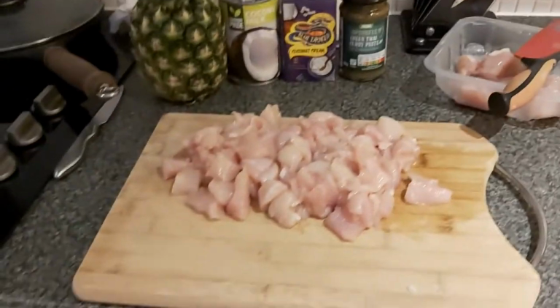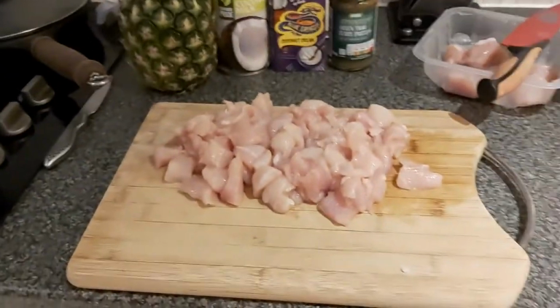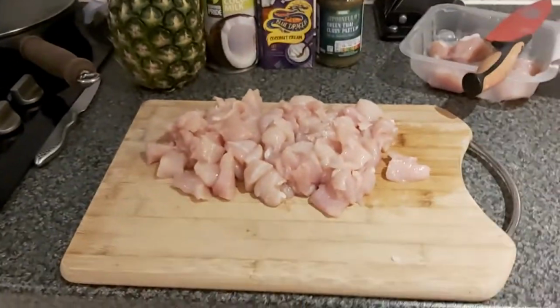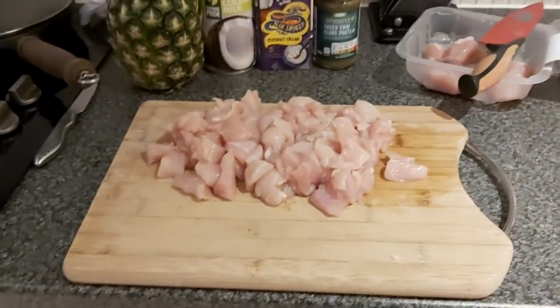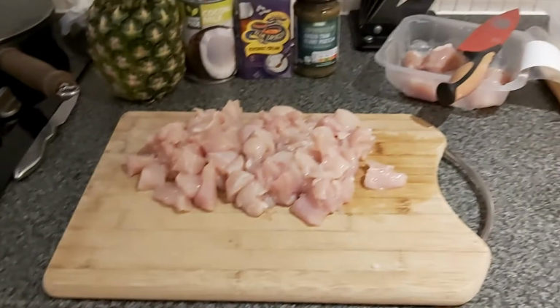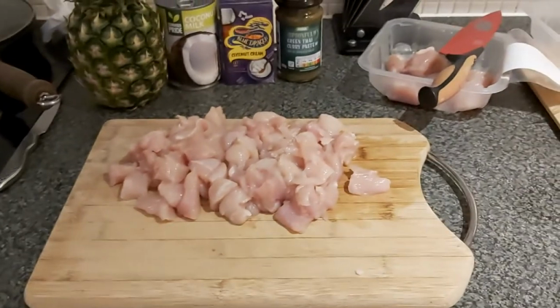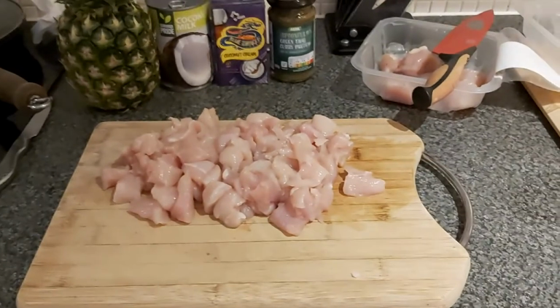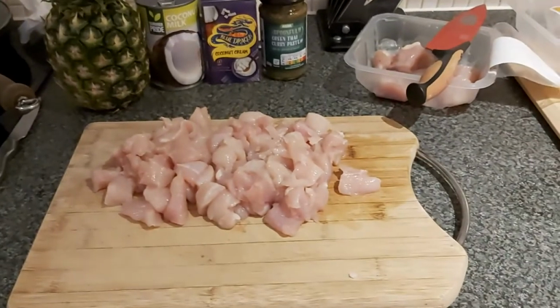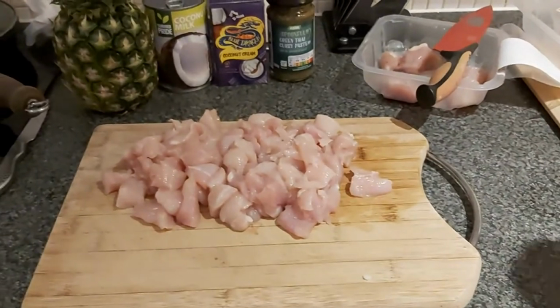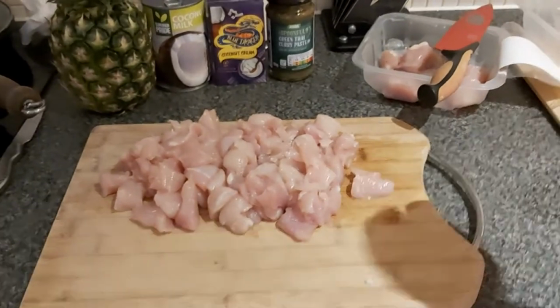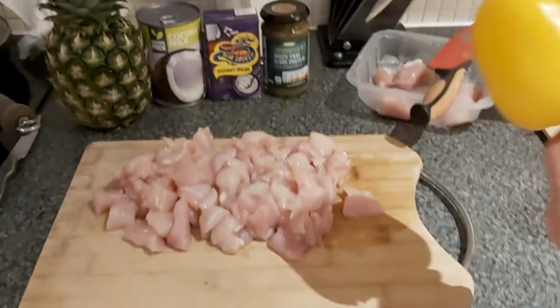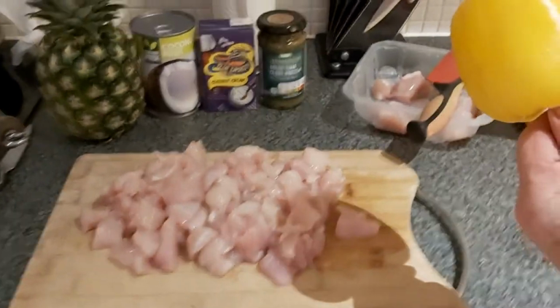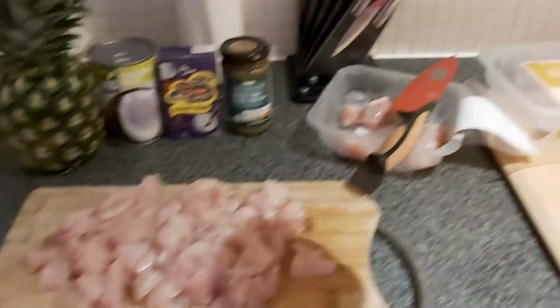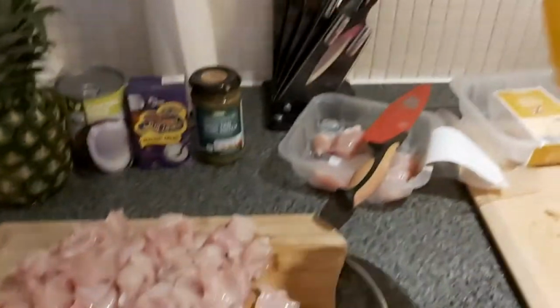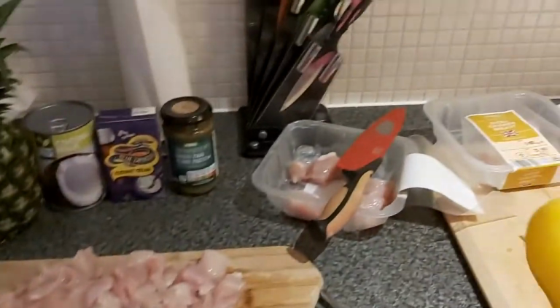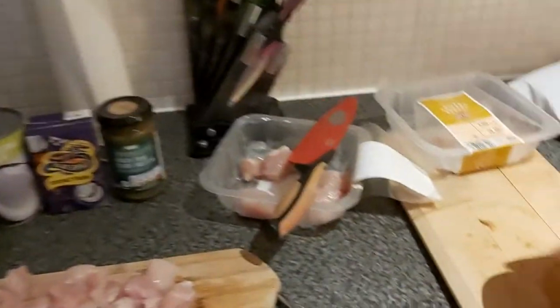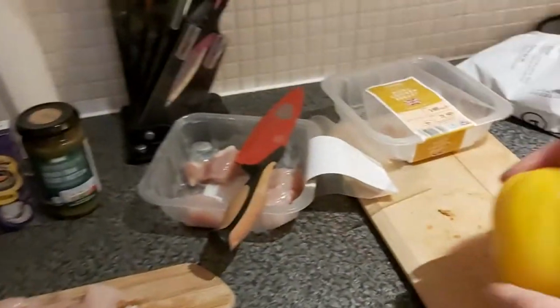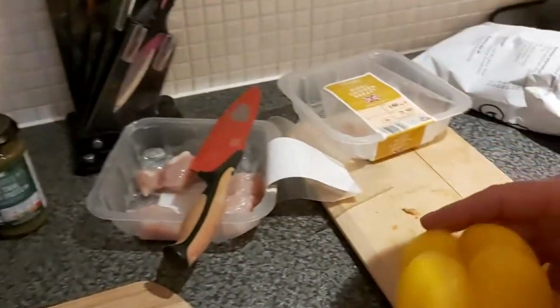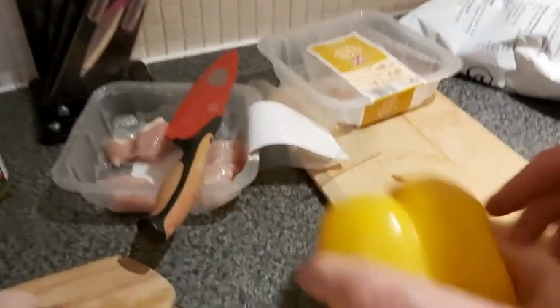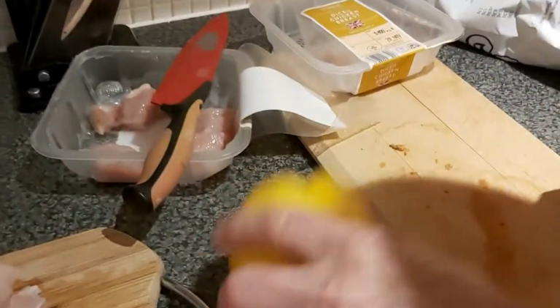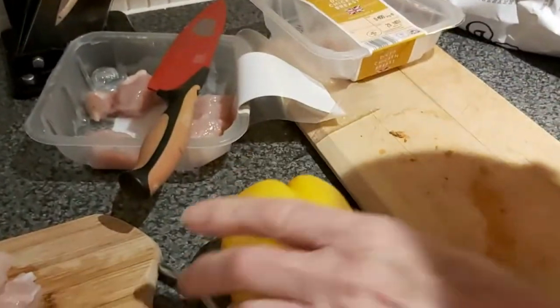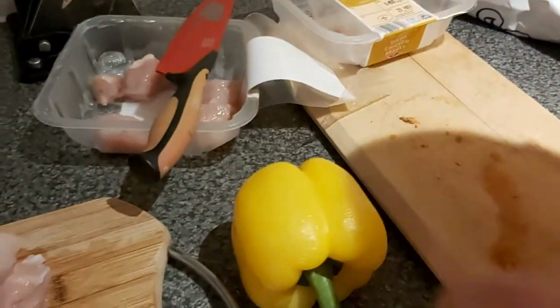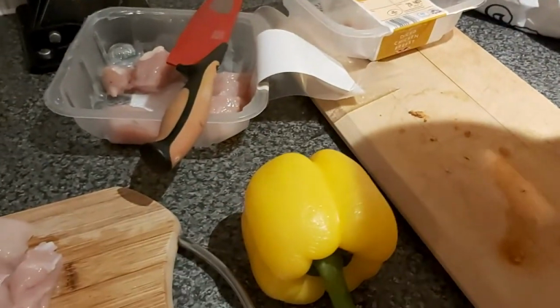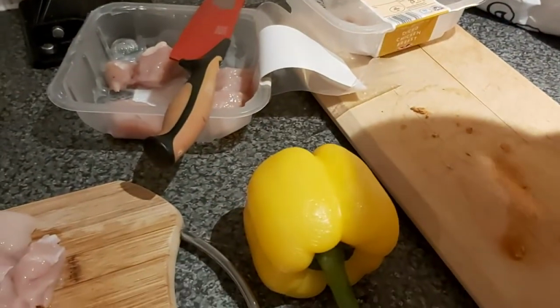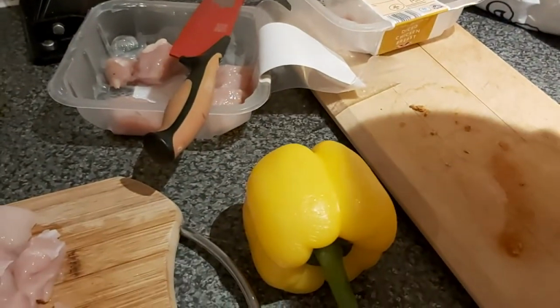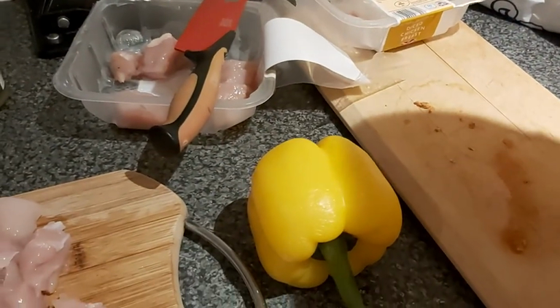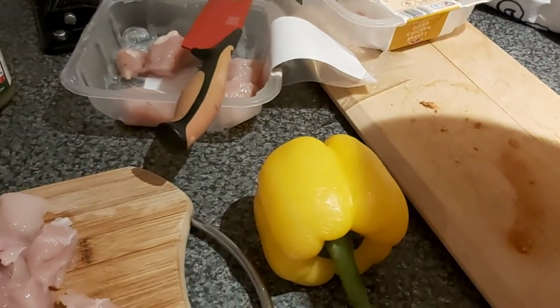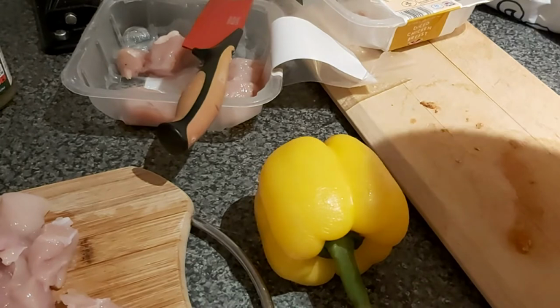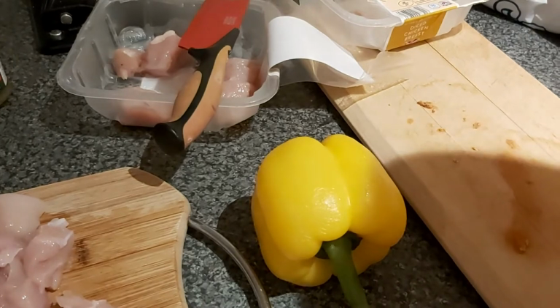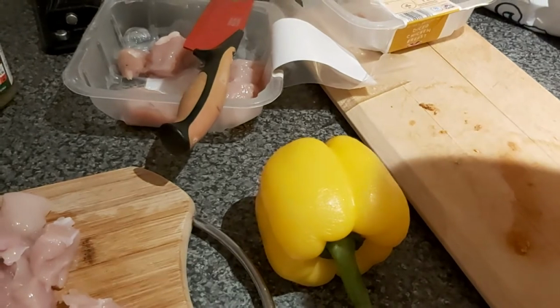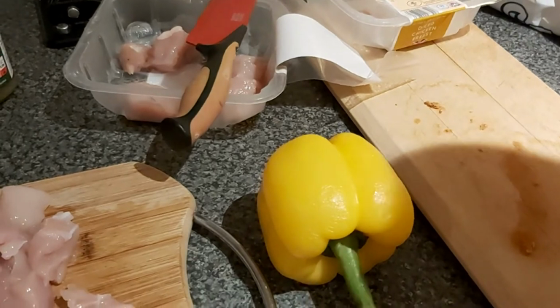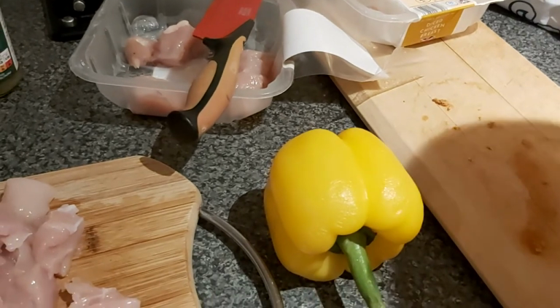Oh, here we go — we're going to have some of that as well. Mmm, okay.